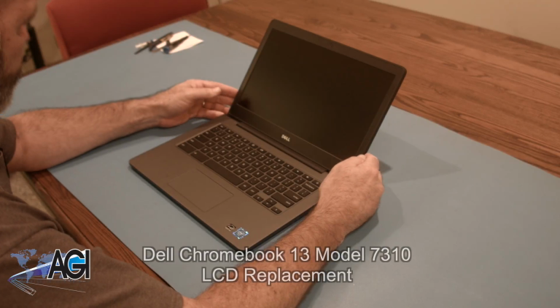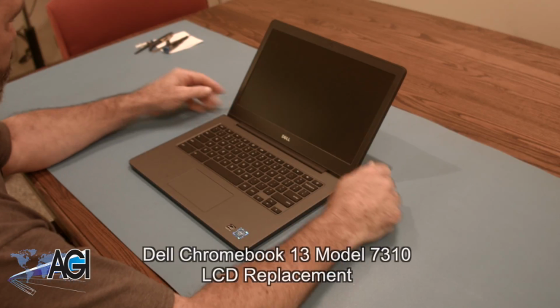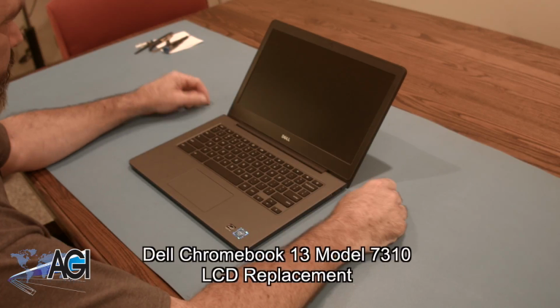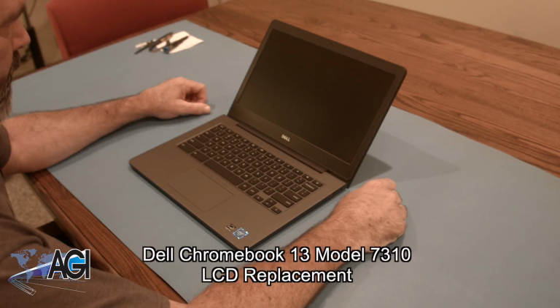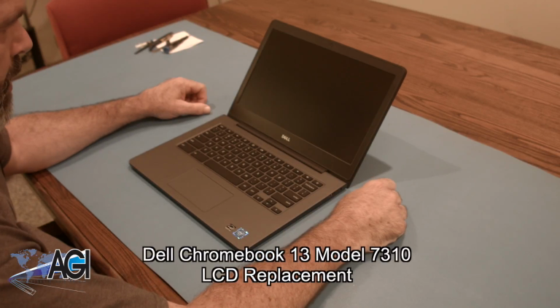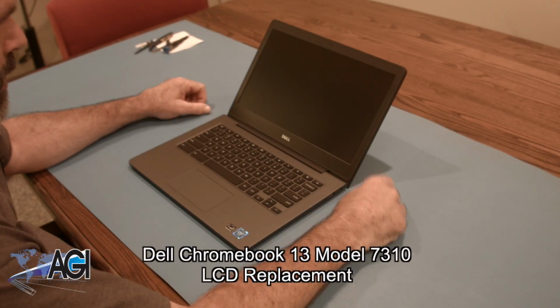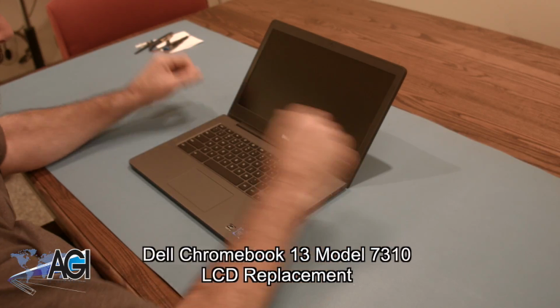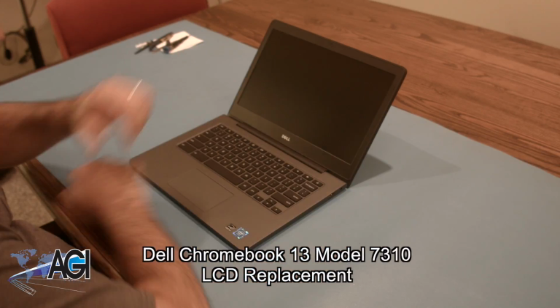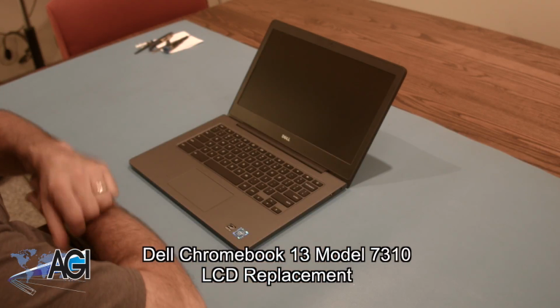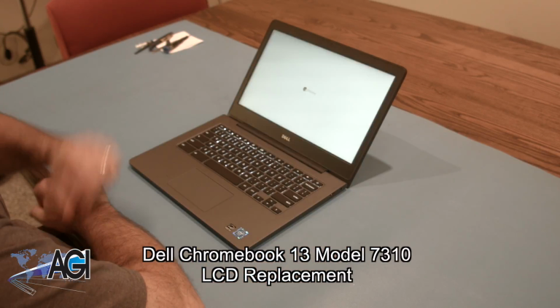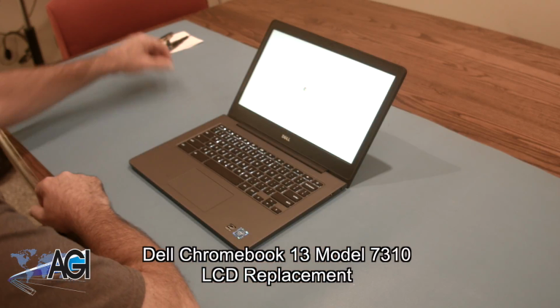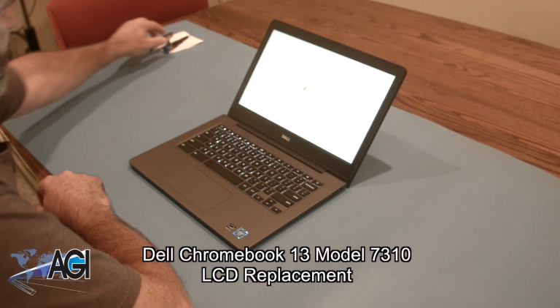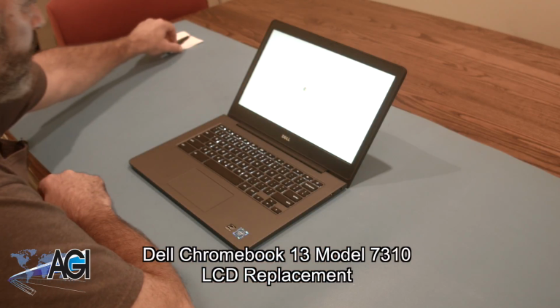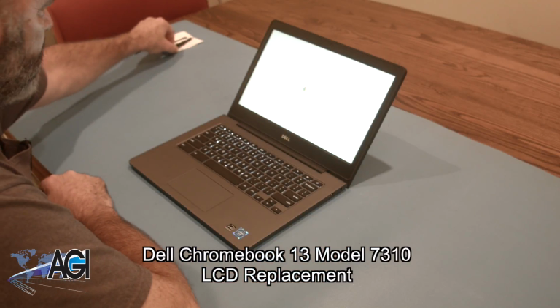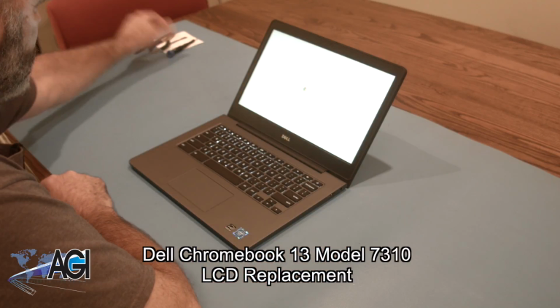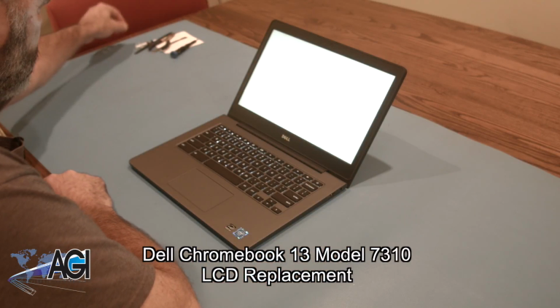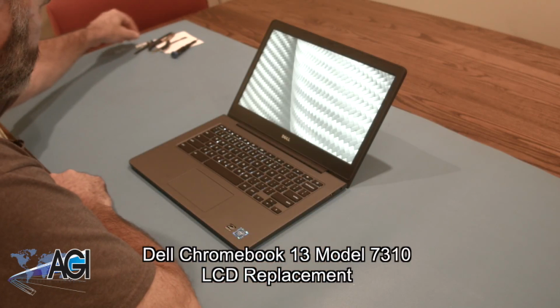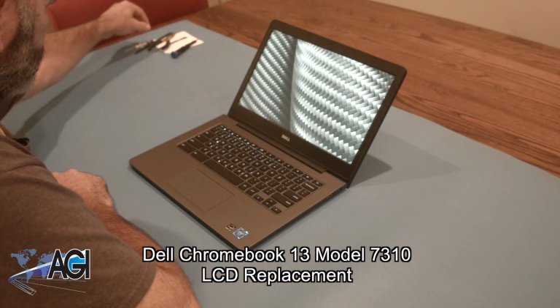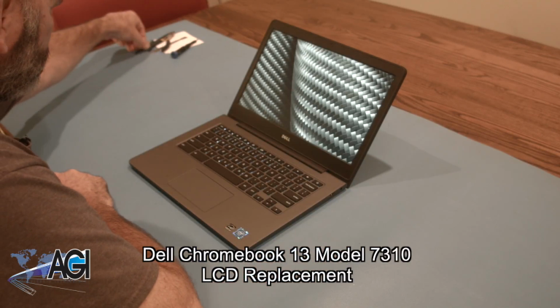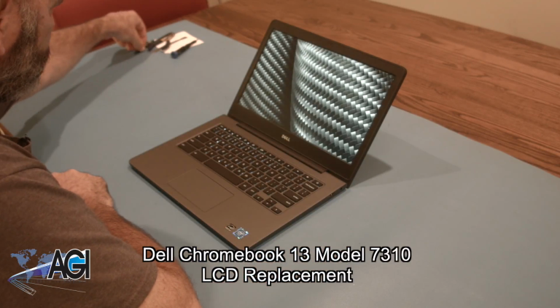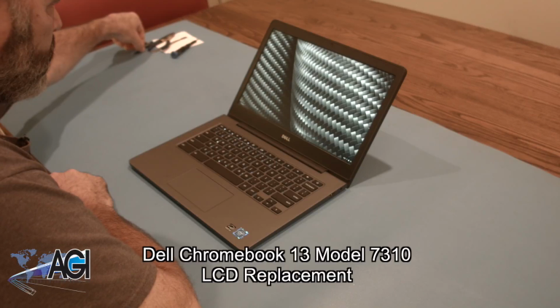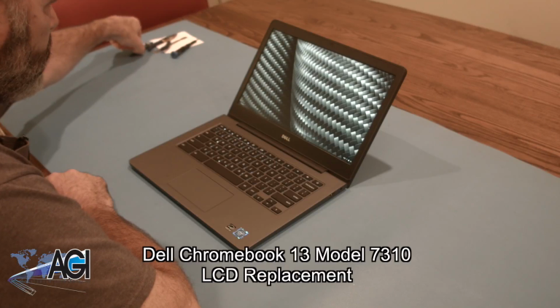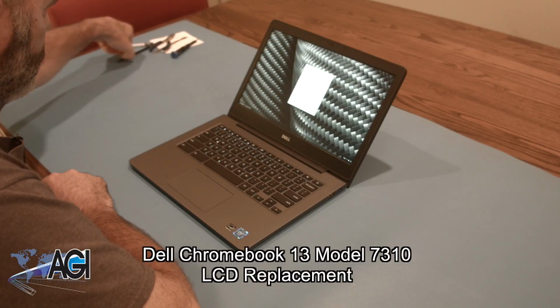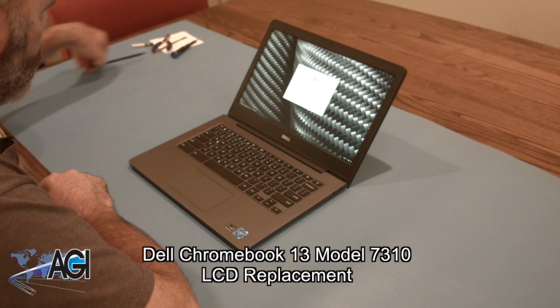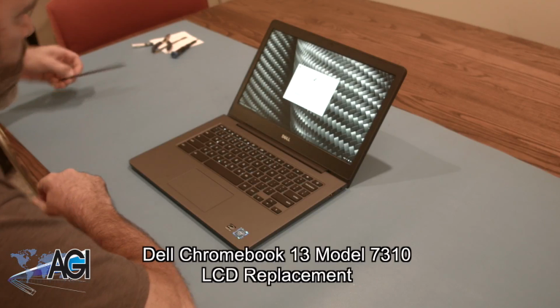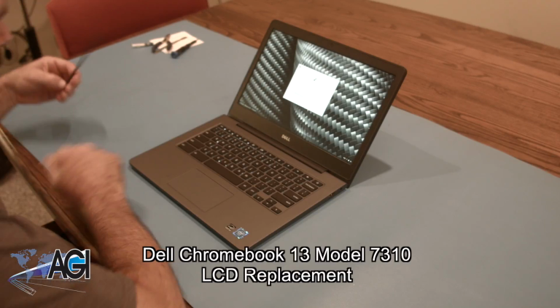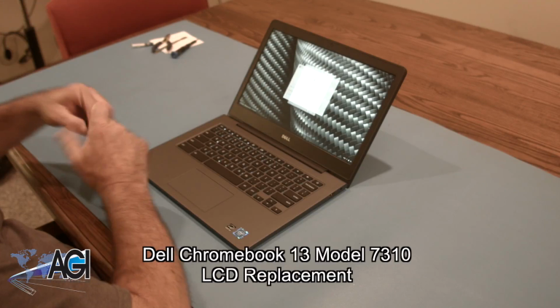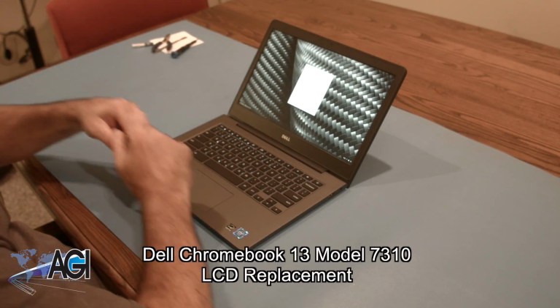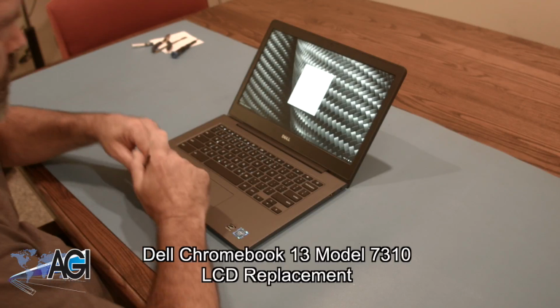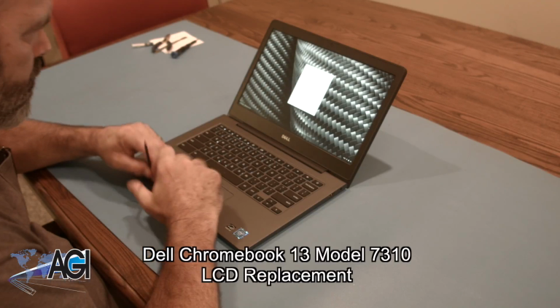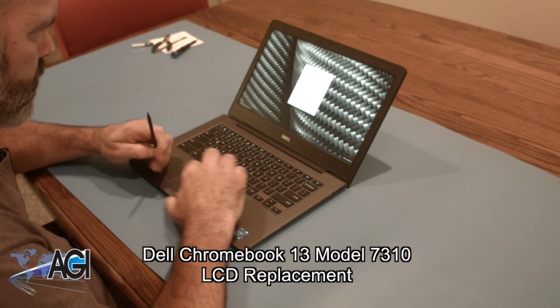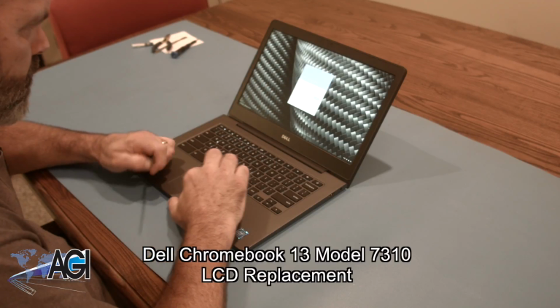Hello, today we'll be showing you how to replace the LCD in a Dell Chromebook 13 model 7310.